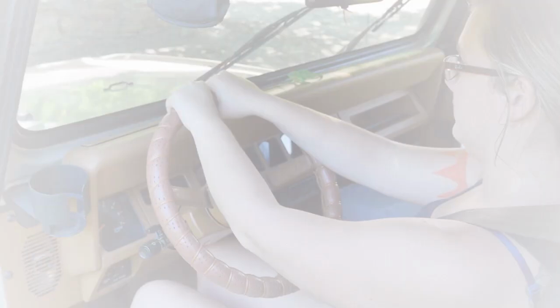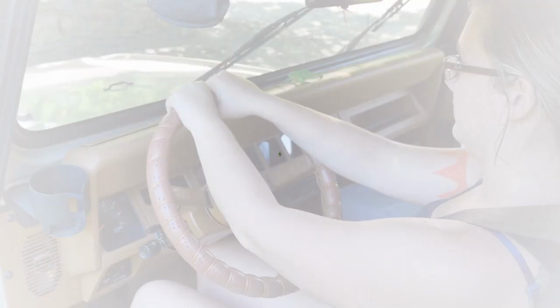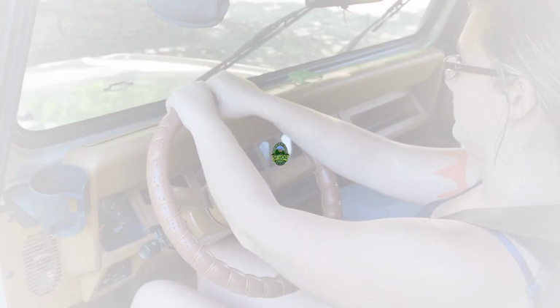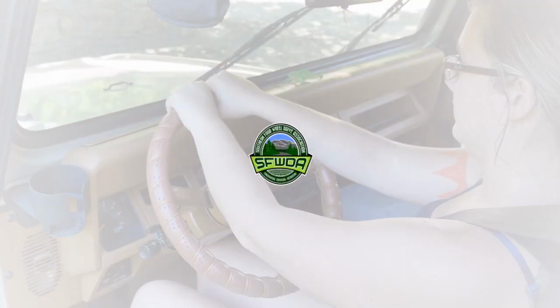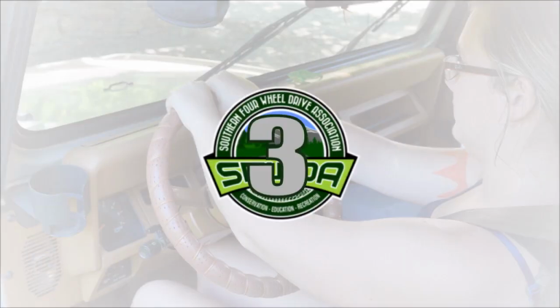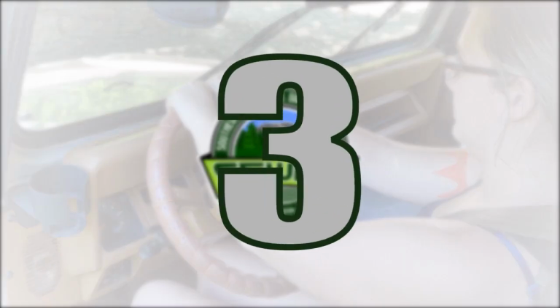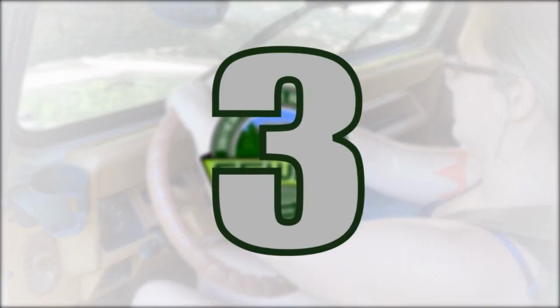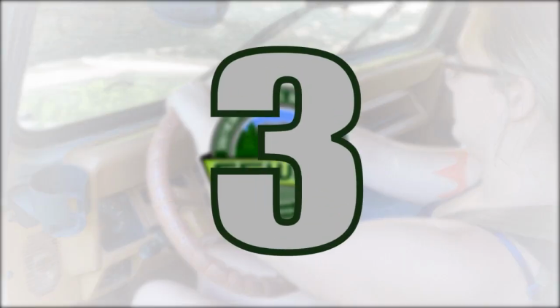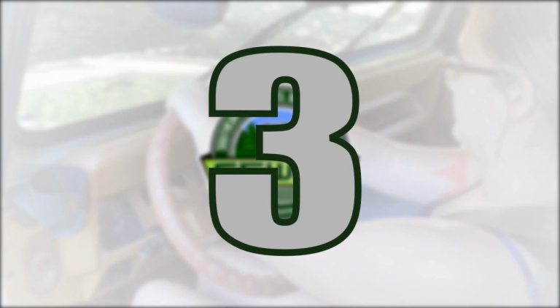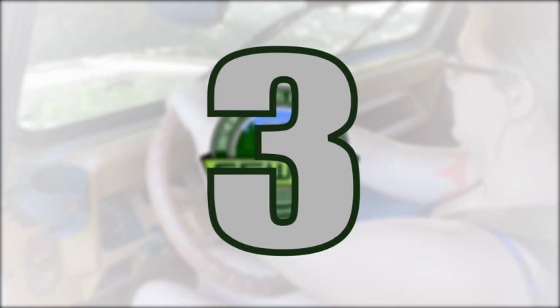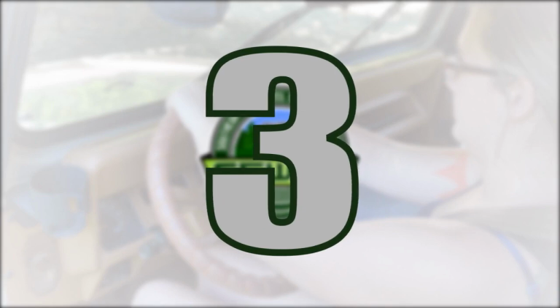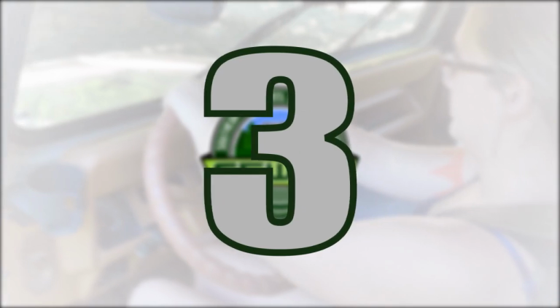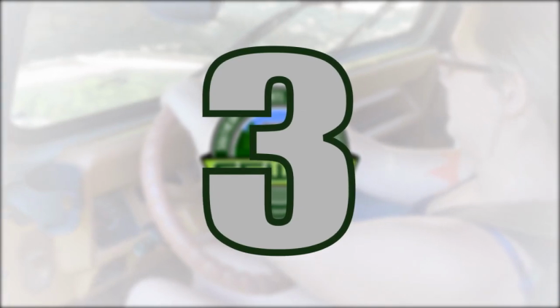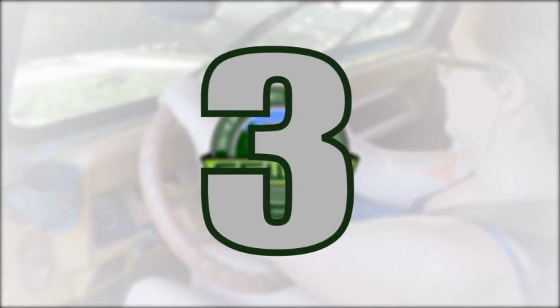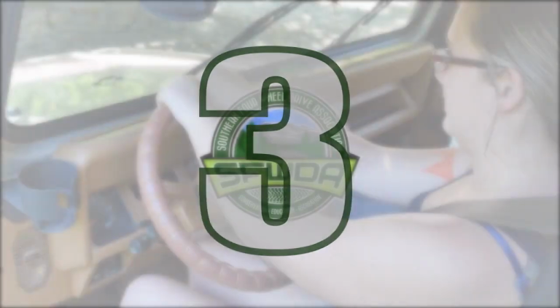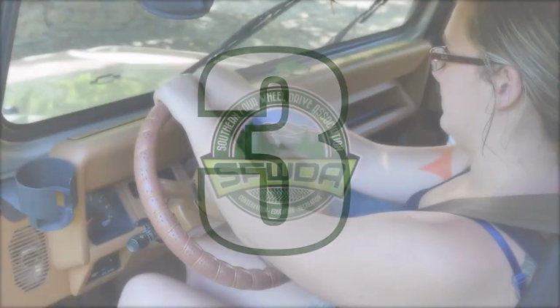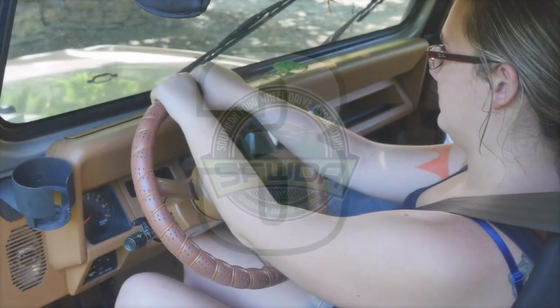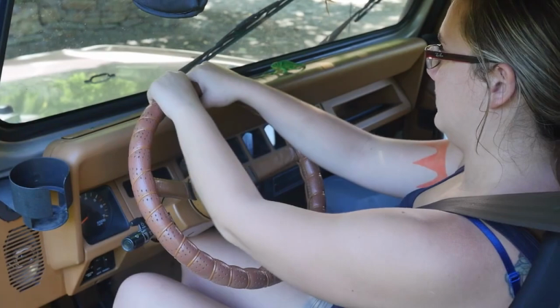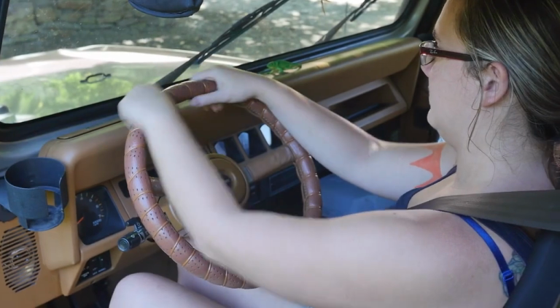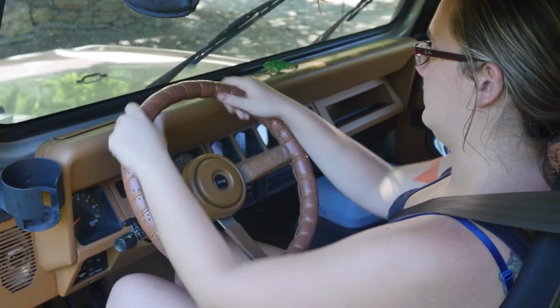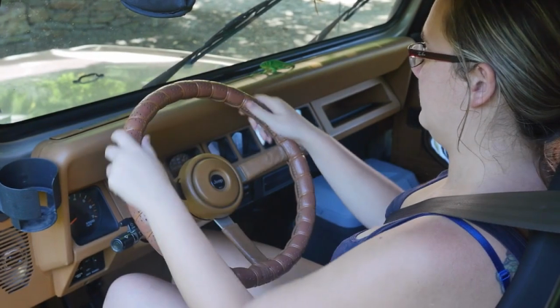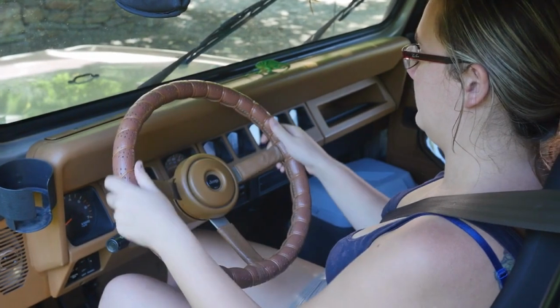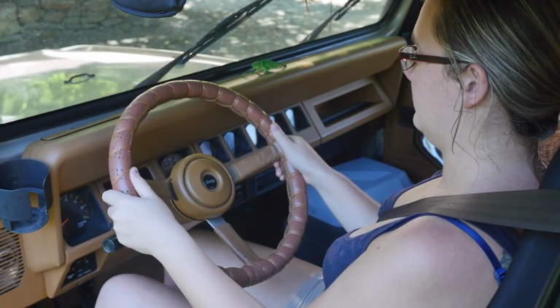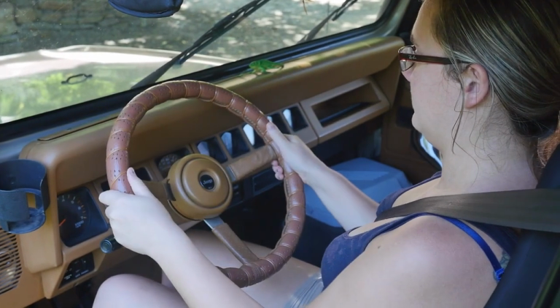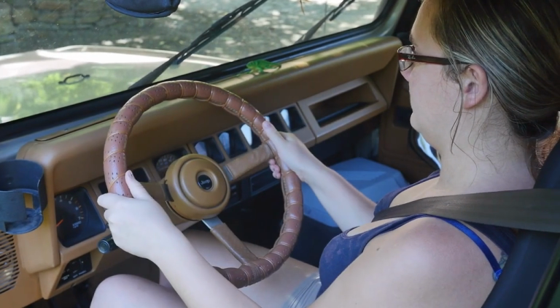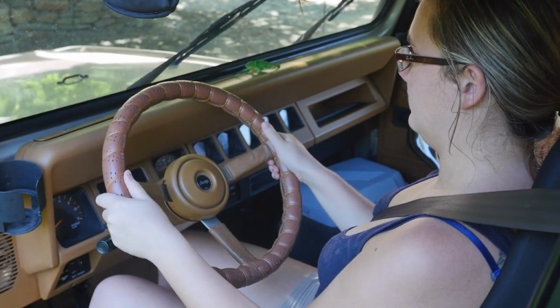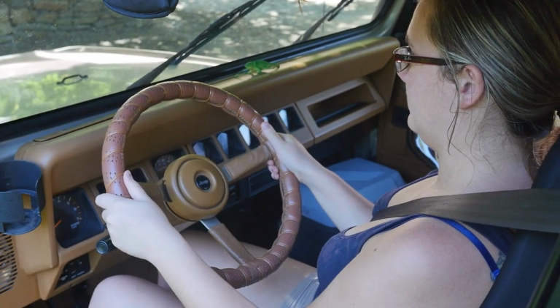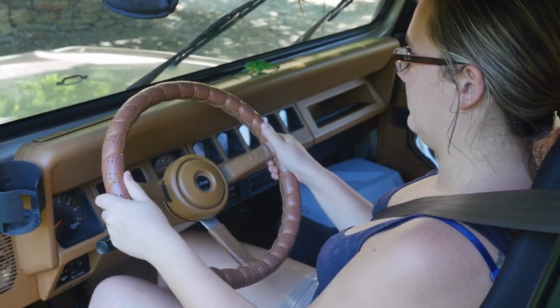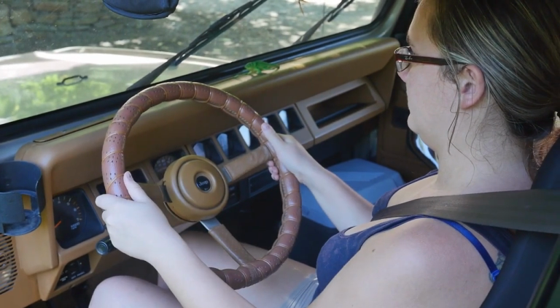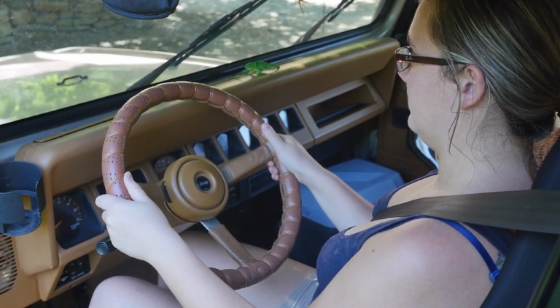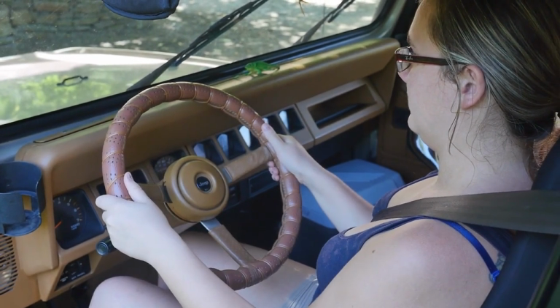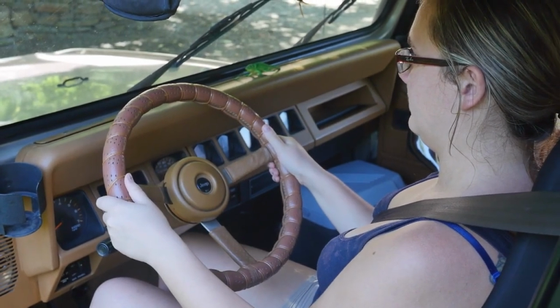Keep your thumbs out of the steering wheel spokes. A rapid jerk on the steering wheel can hurt or break your thumbs.